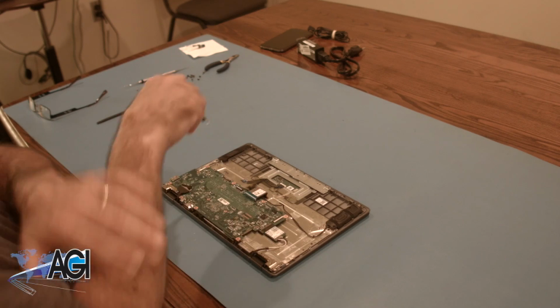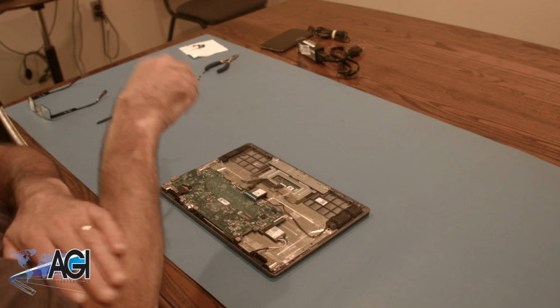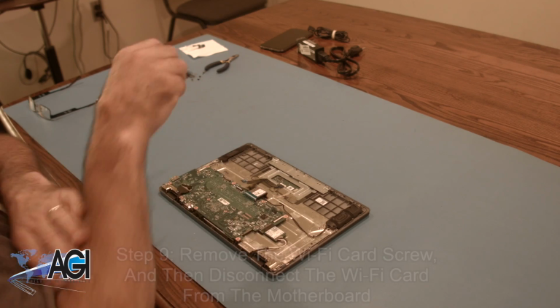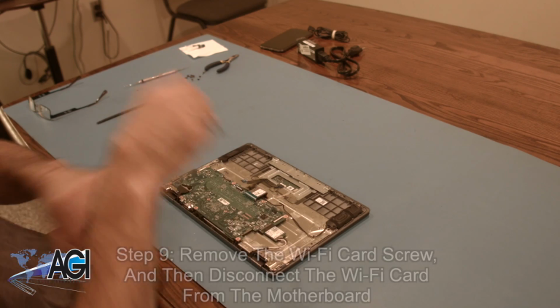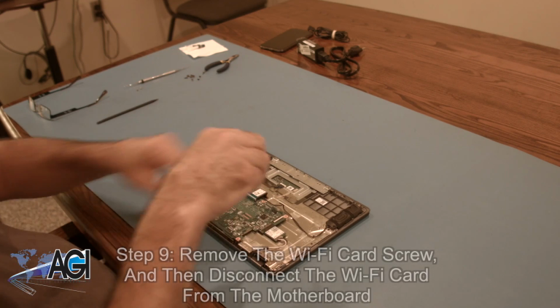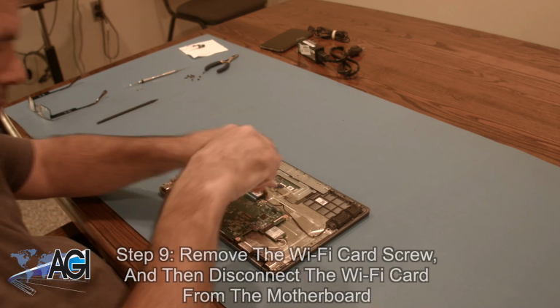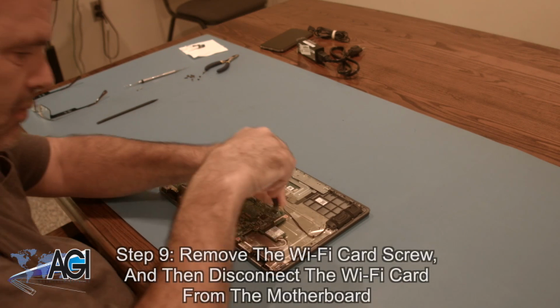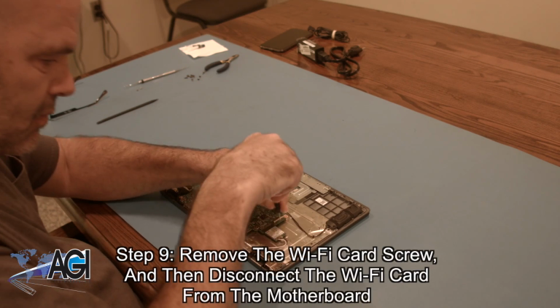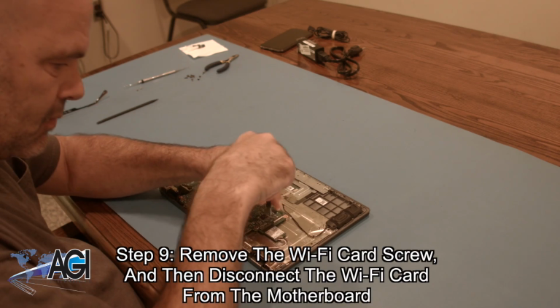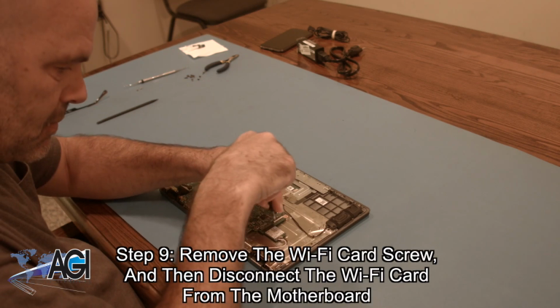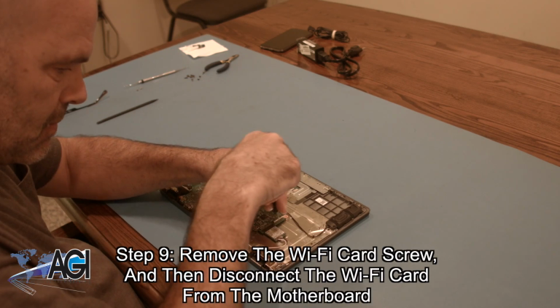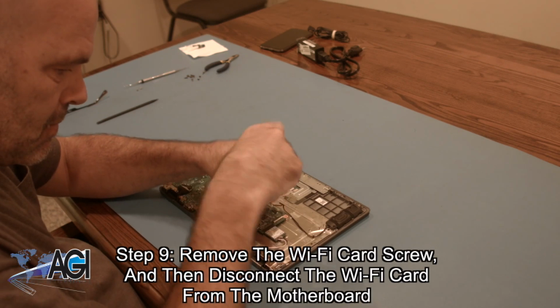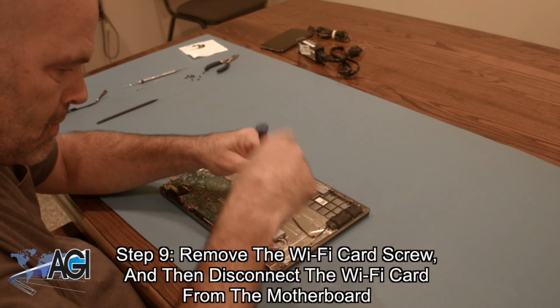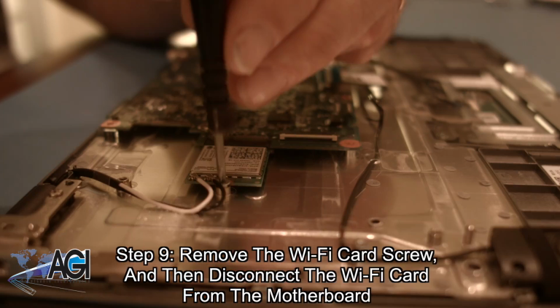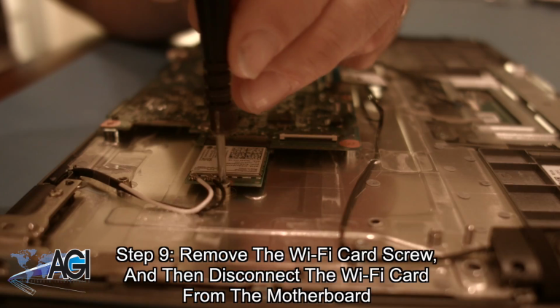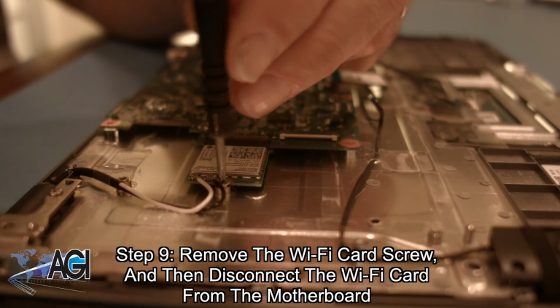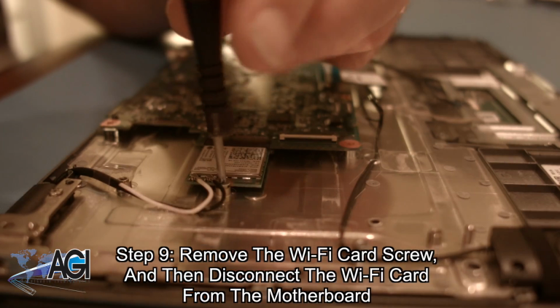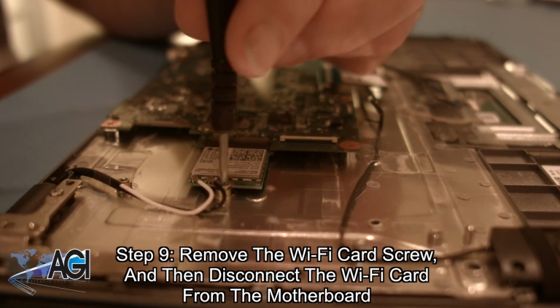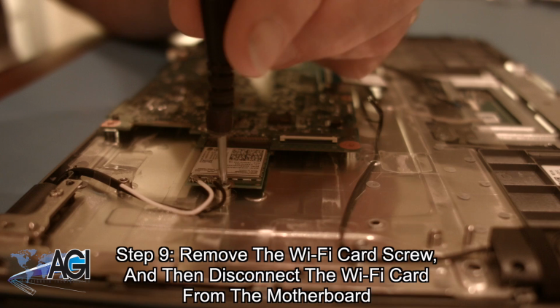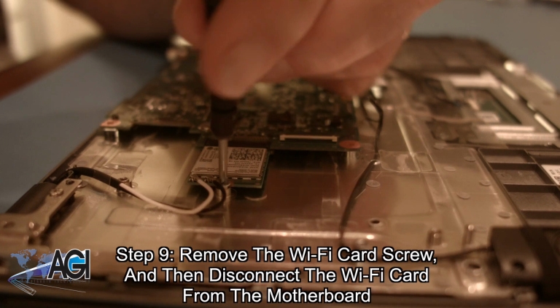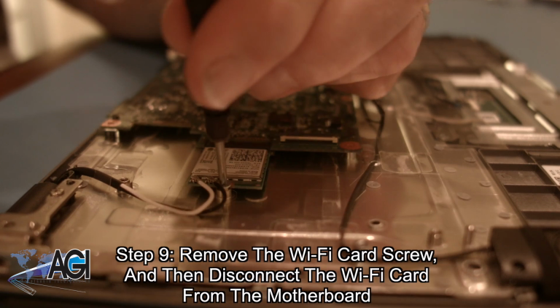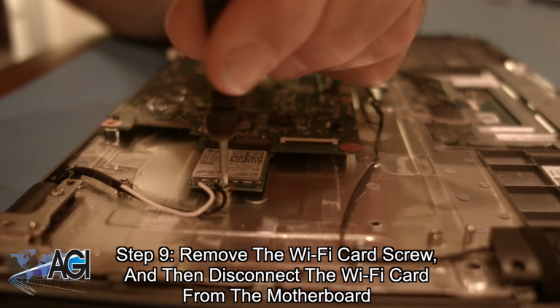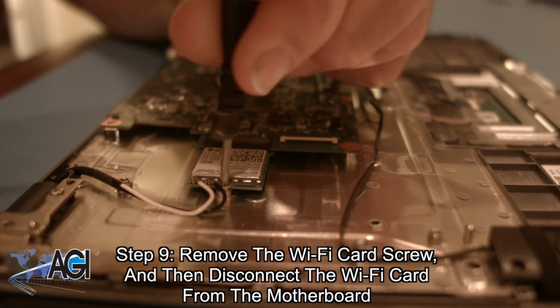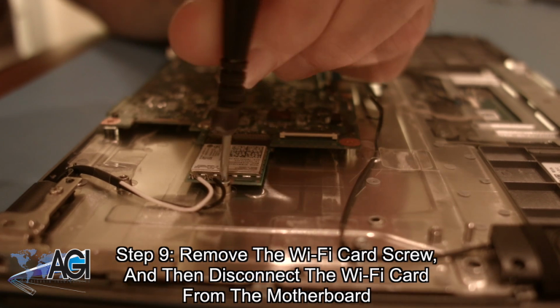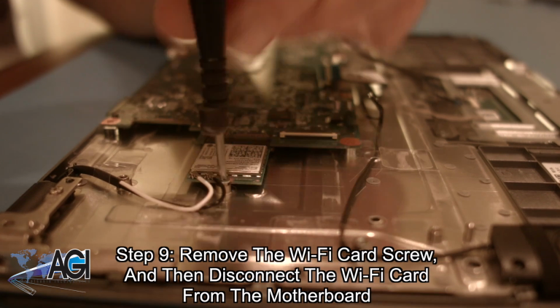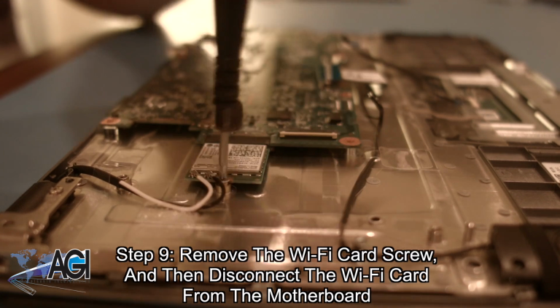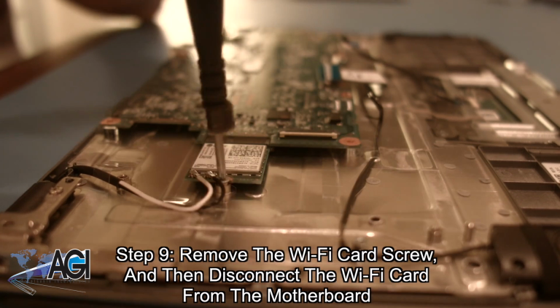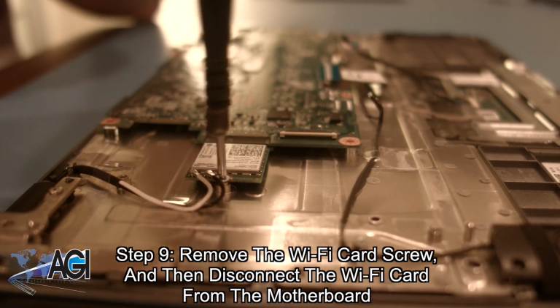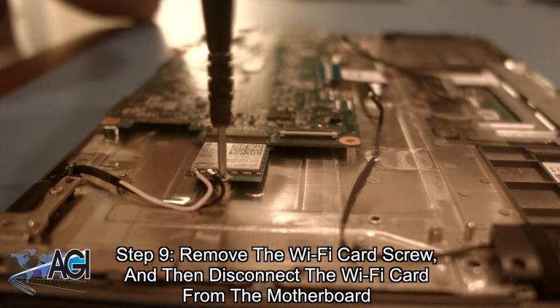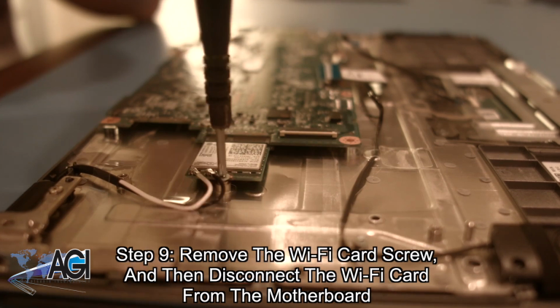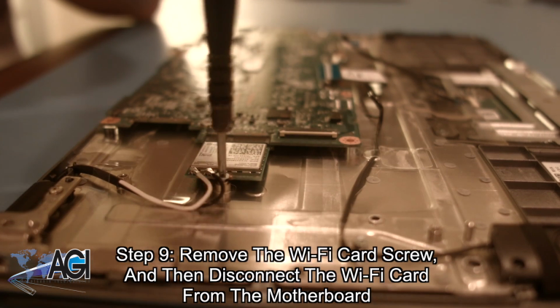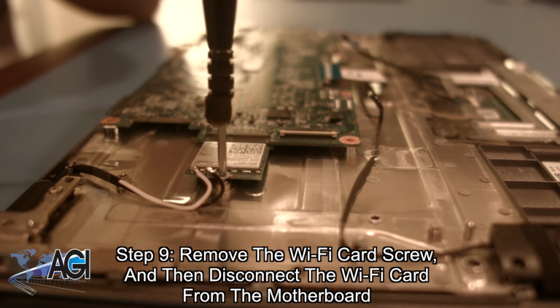Next, you will remove the Wi-Fi cable from the motherboard.